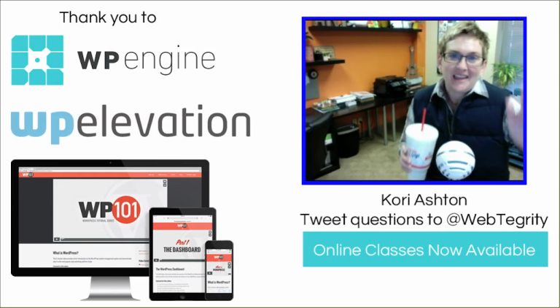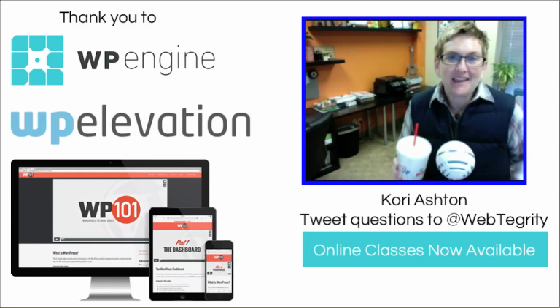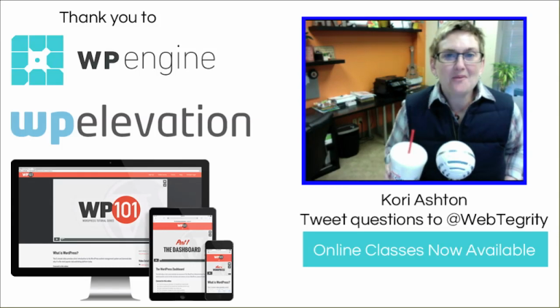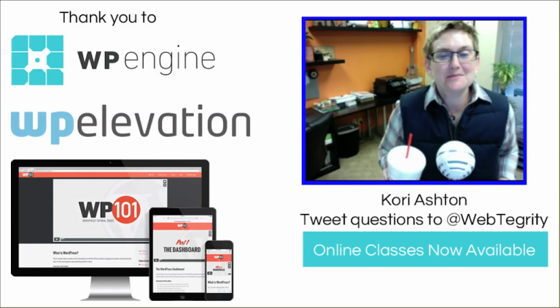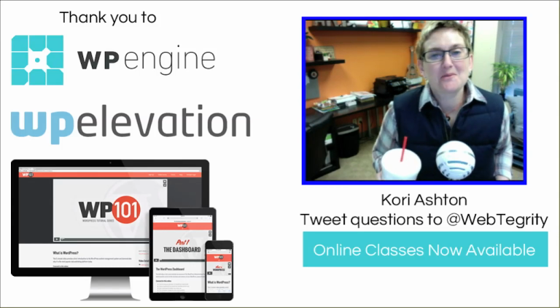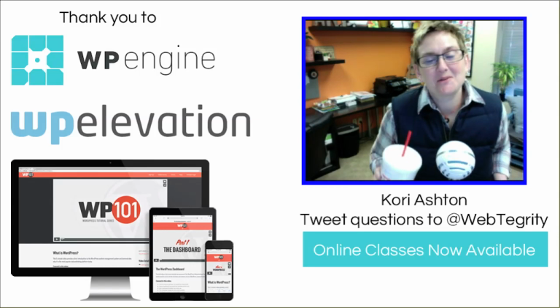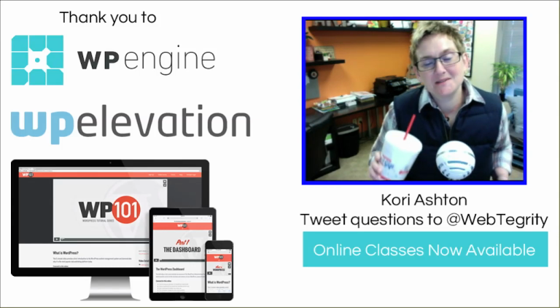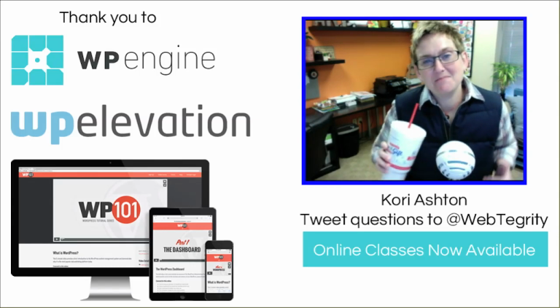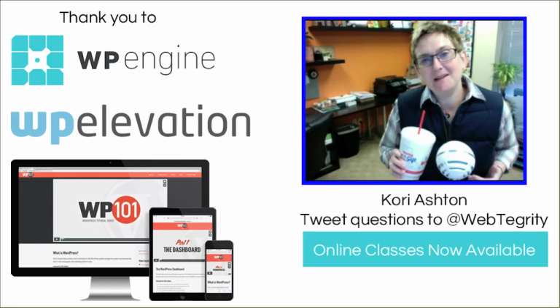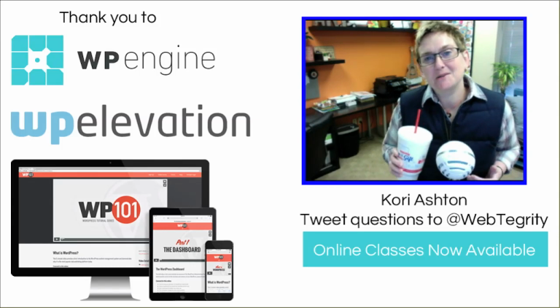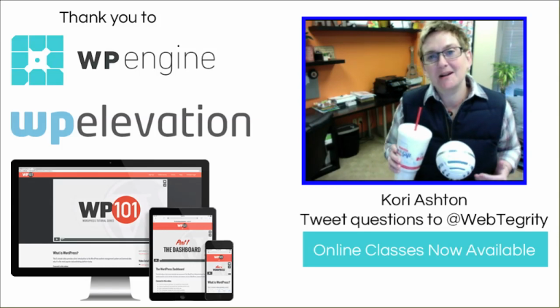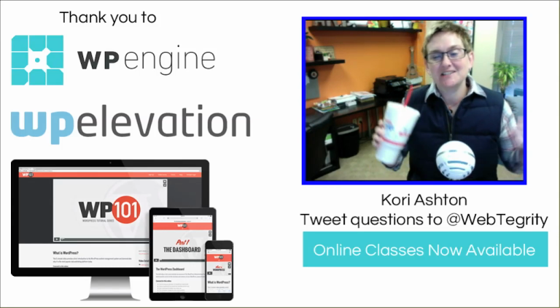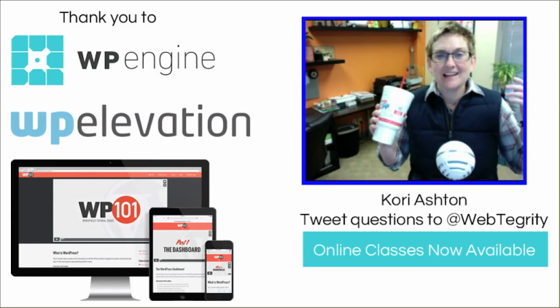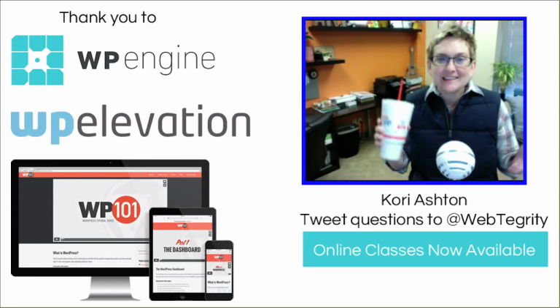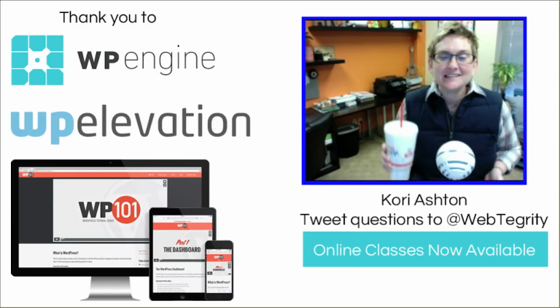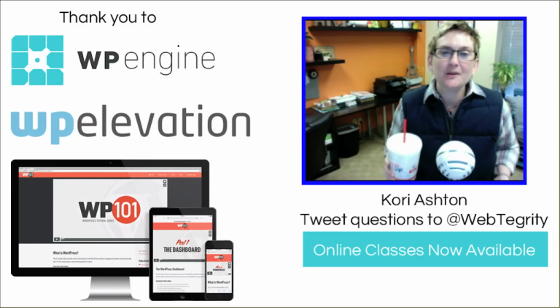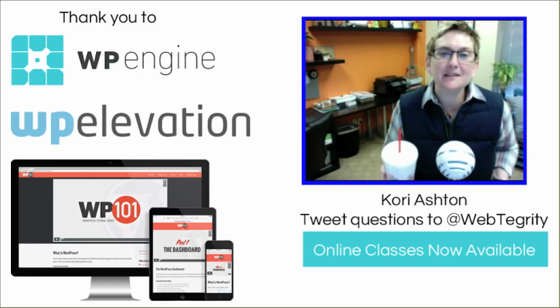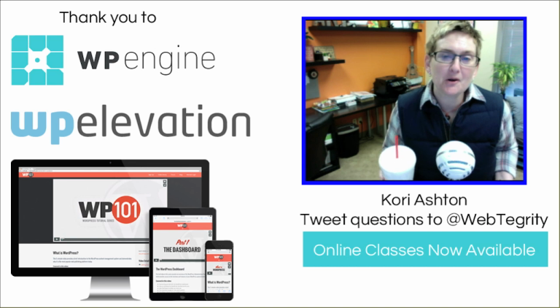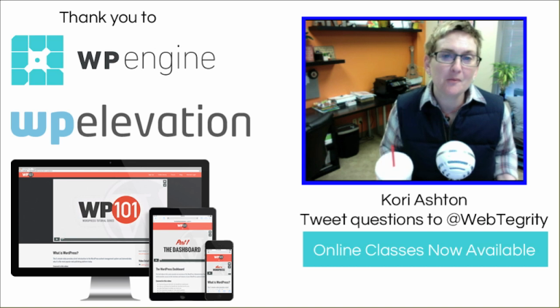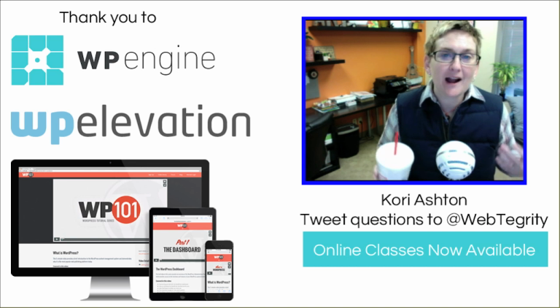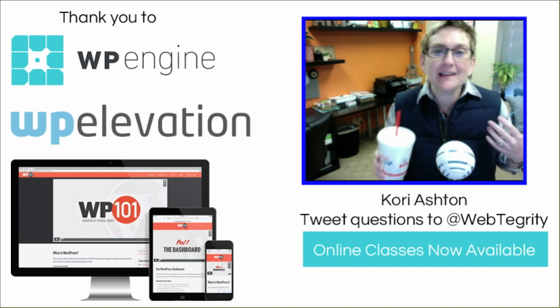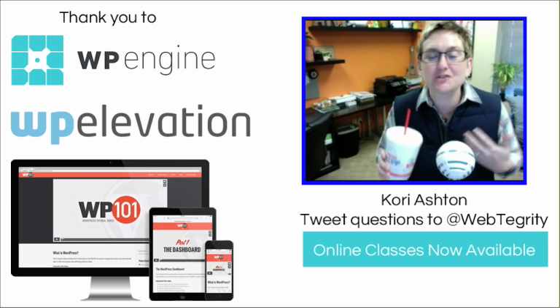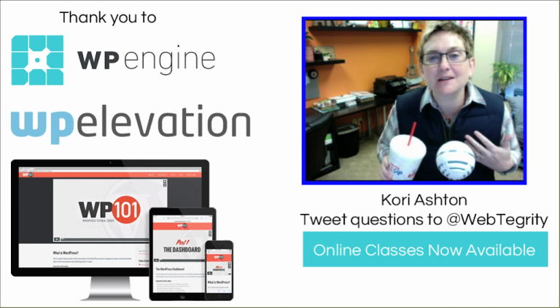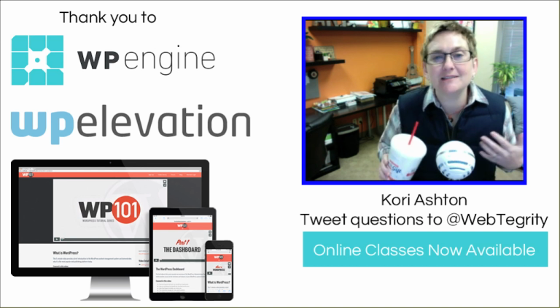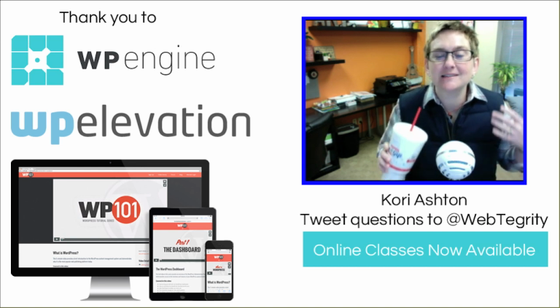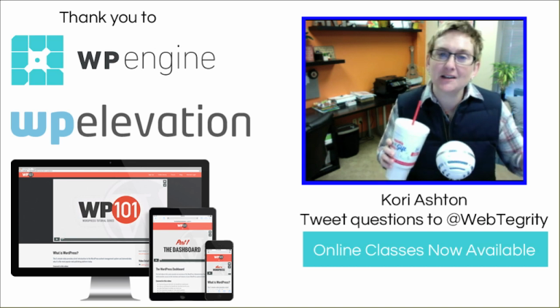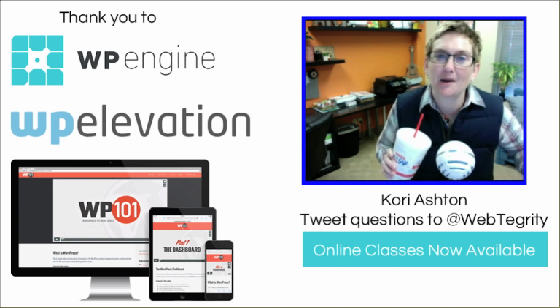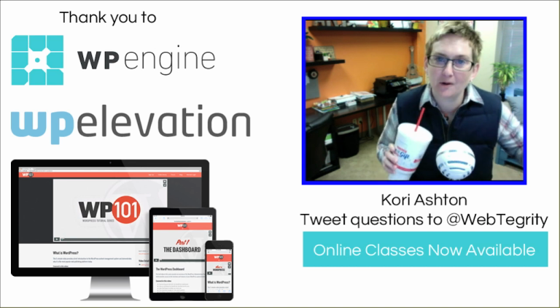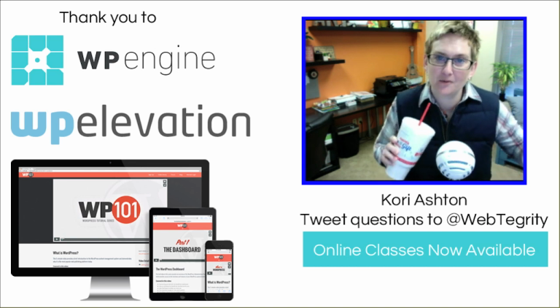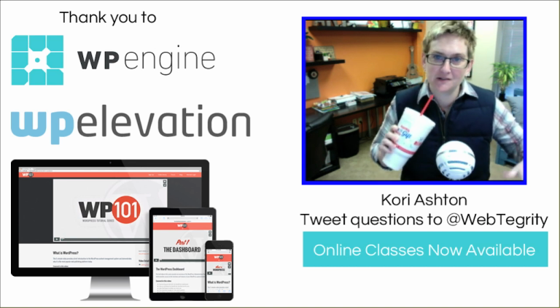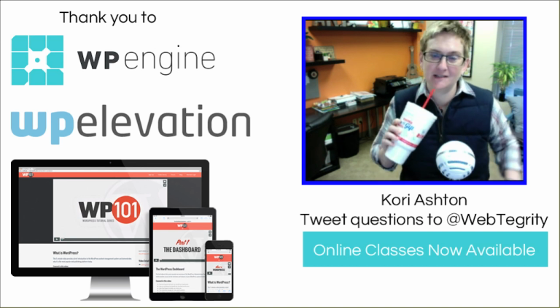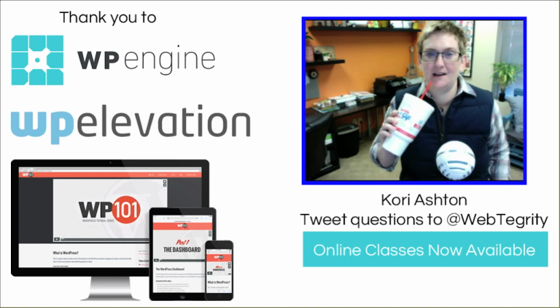Hey y'all! Welcome to another WordPress Wednesday. My name is Kori Ashton and this is a weekly program where I get drunk at my desk and talk about WordPress nerdy stuff.